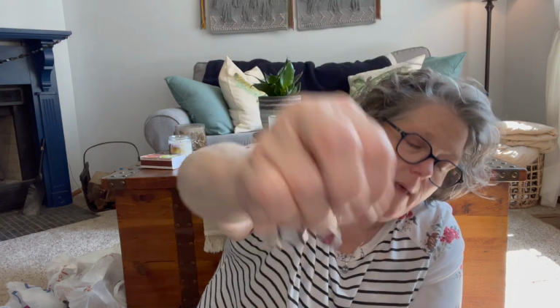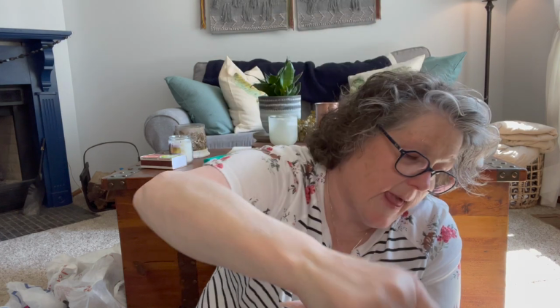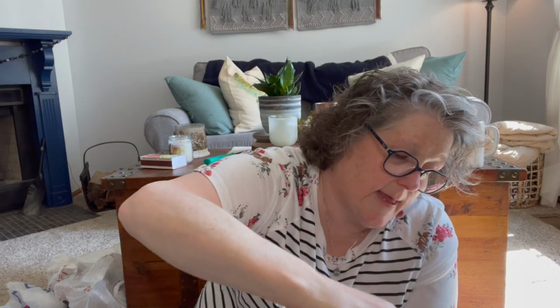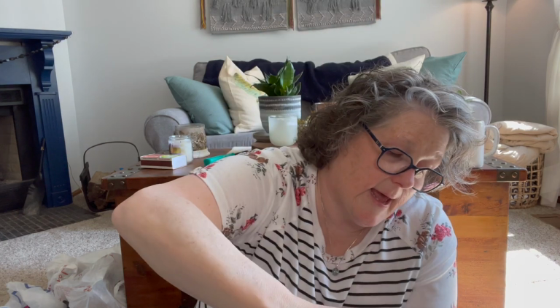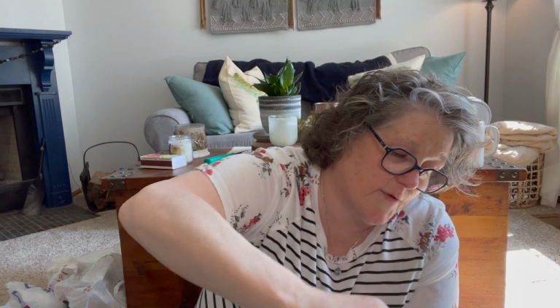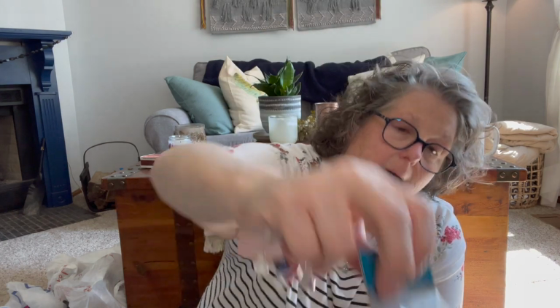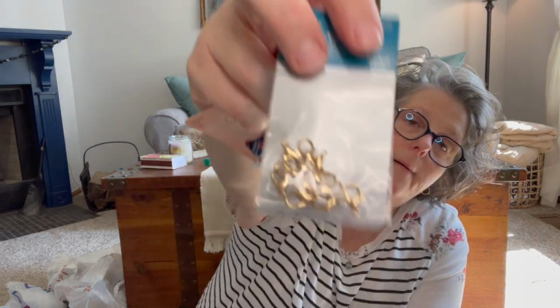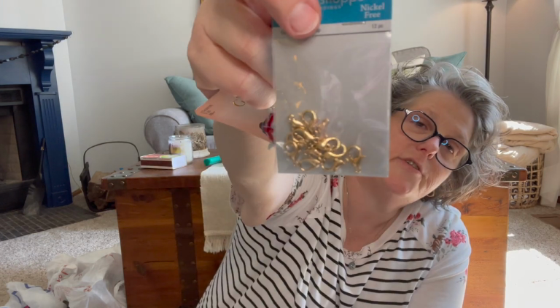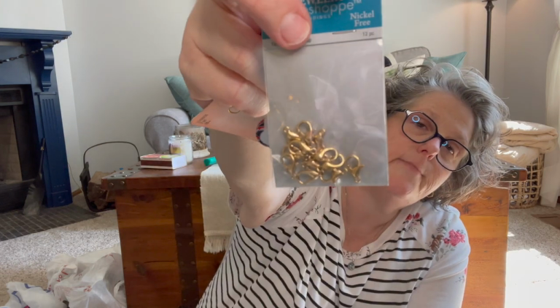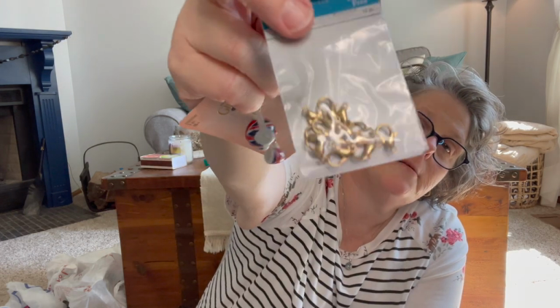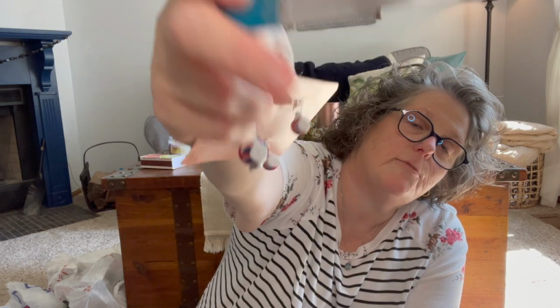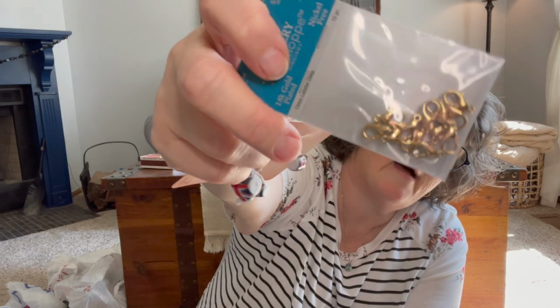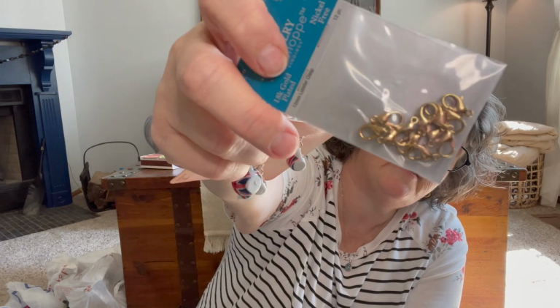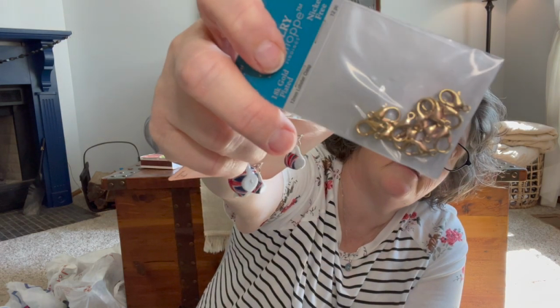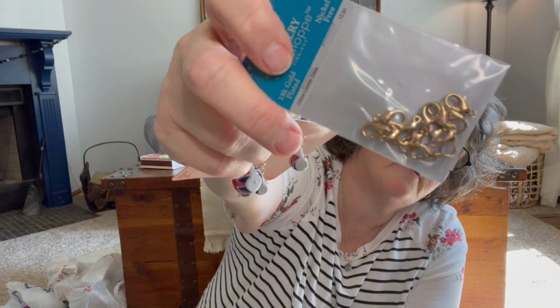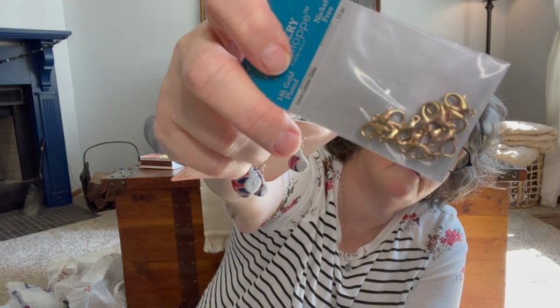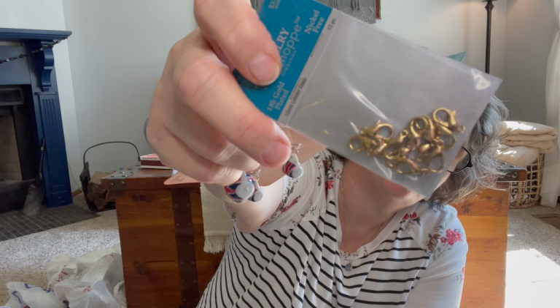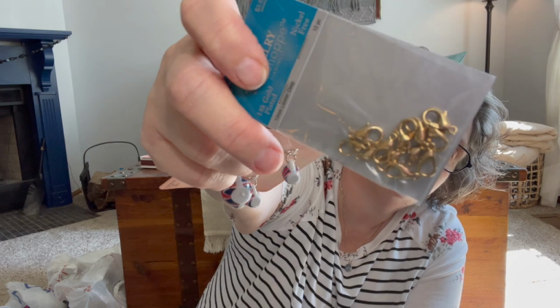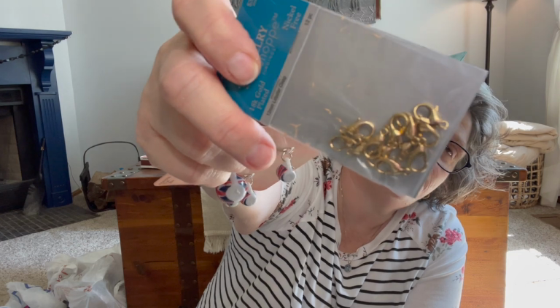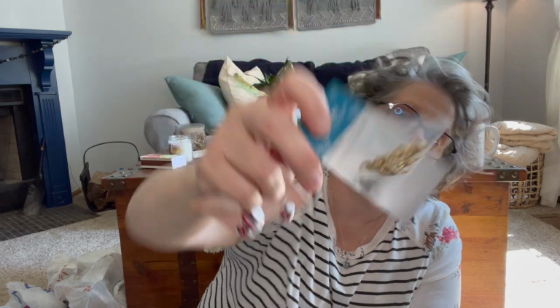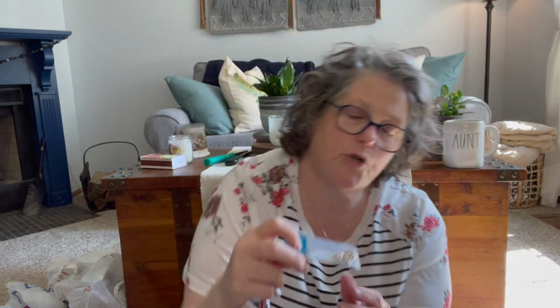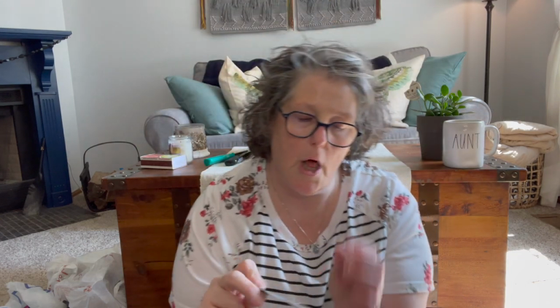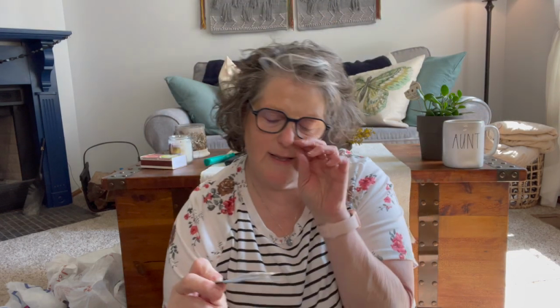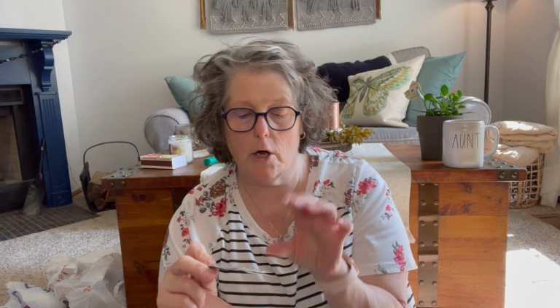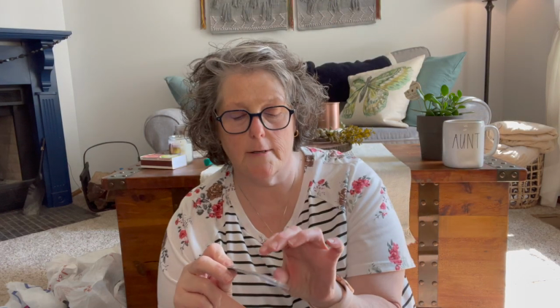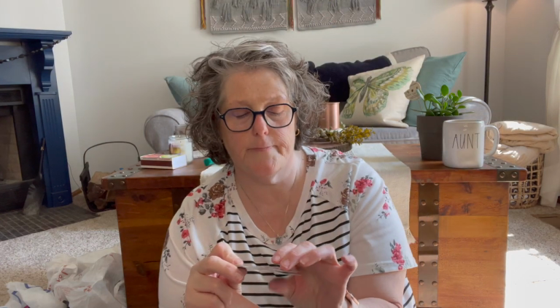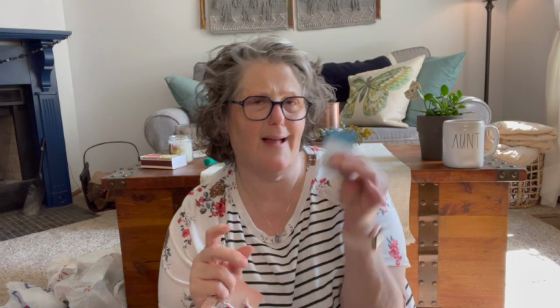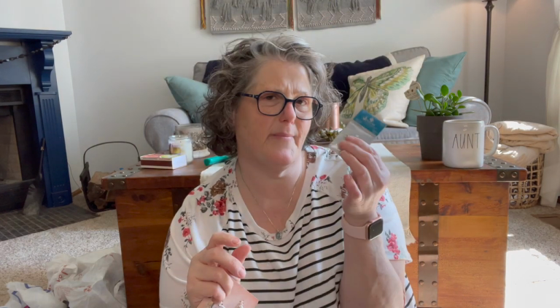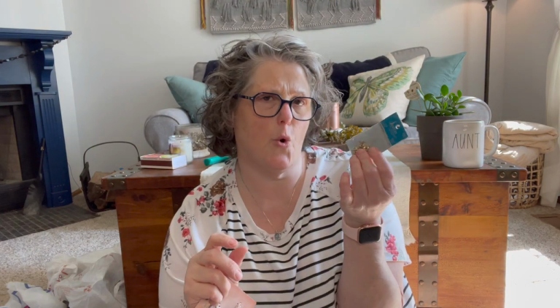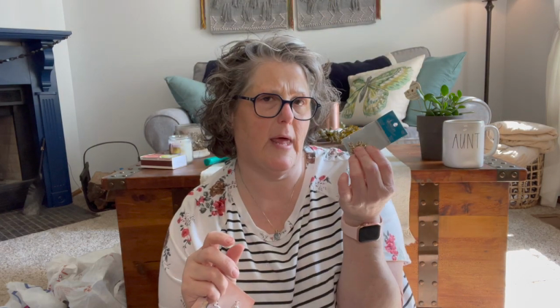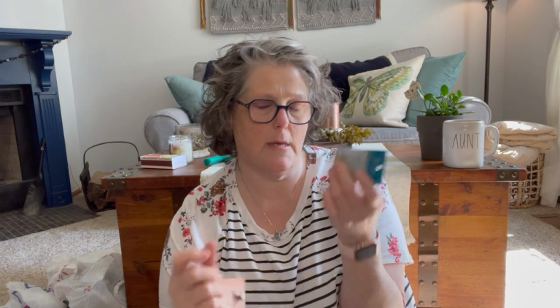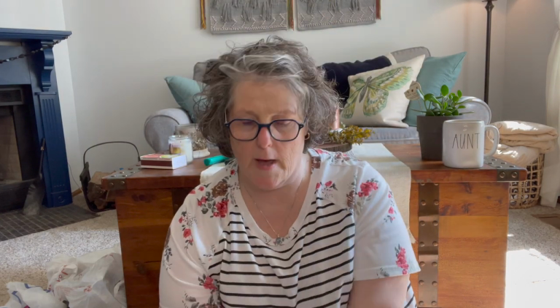I grabbed some lobster claws — that's what they're called — just to make some crafty things. I got some at Joann as well.